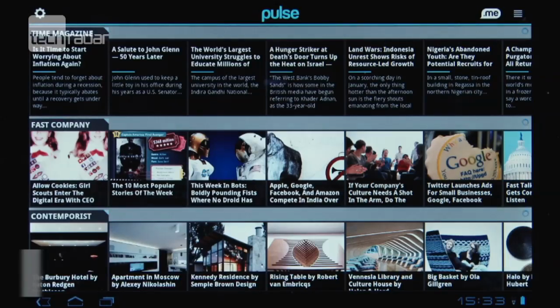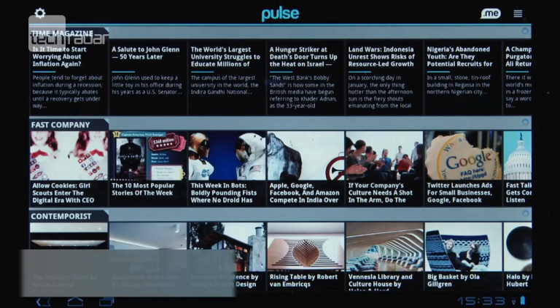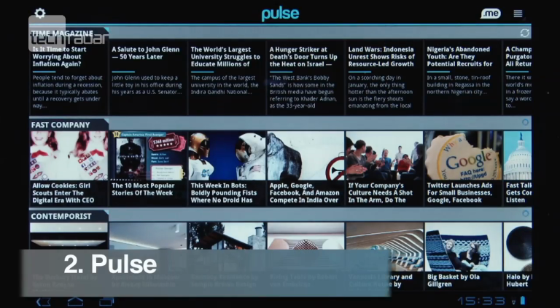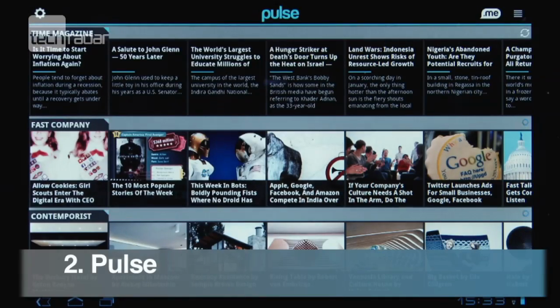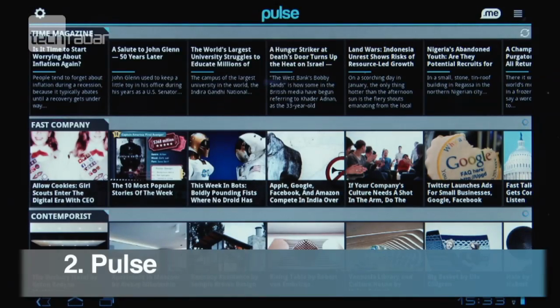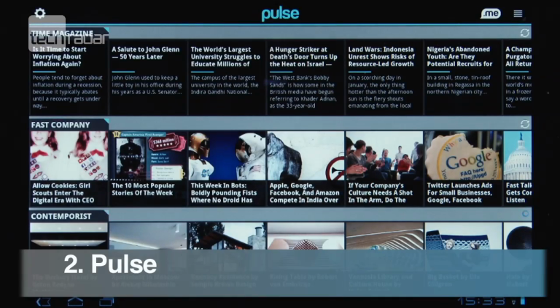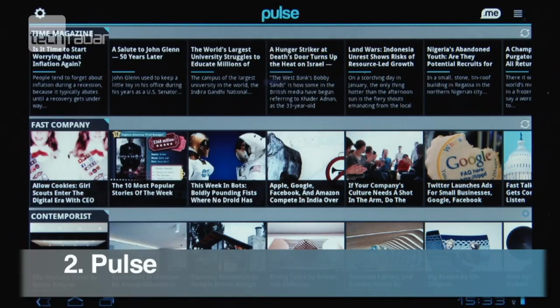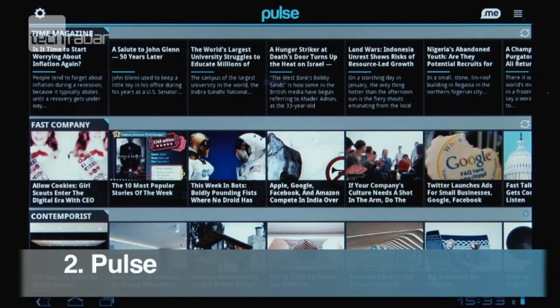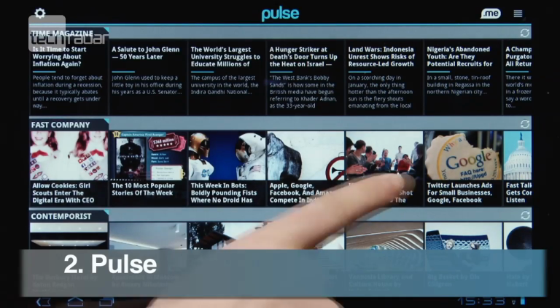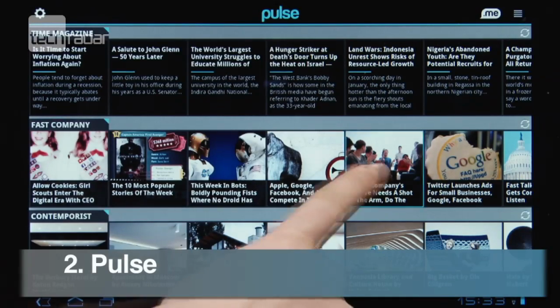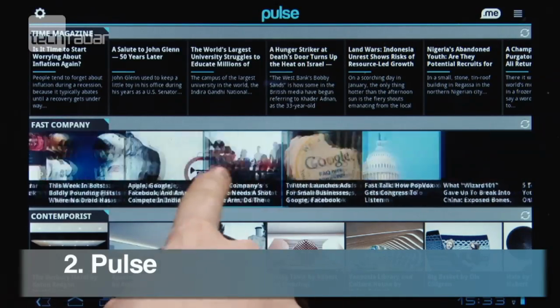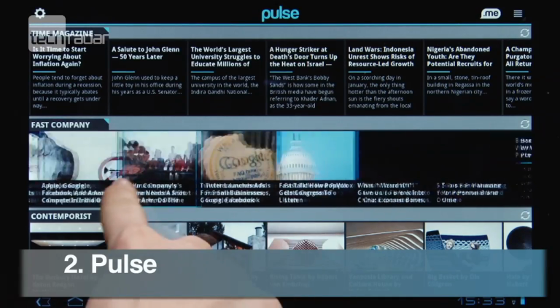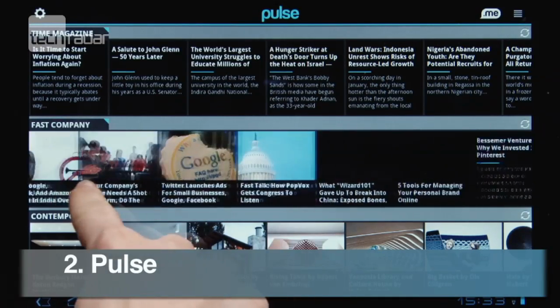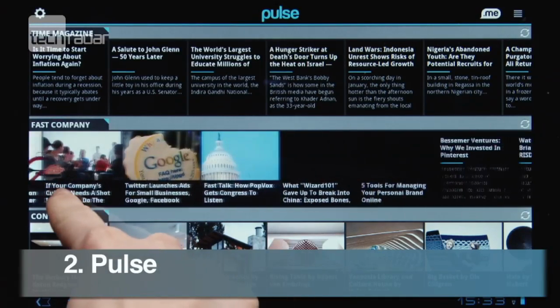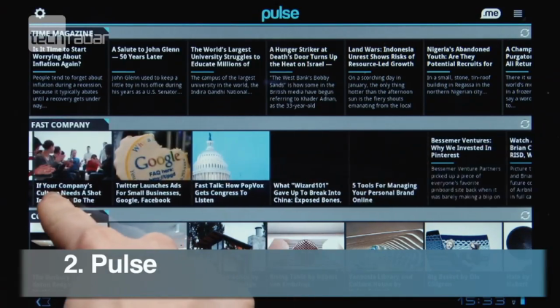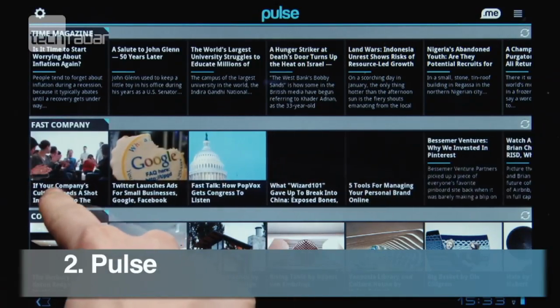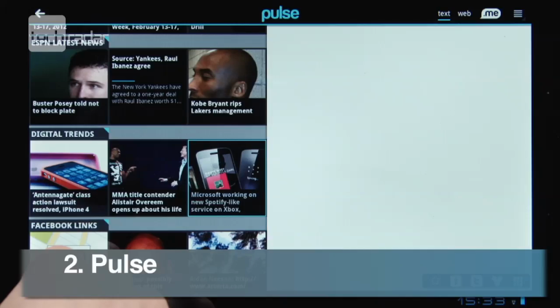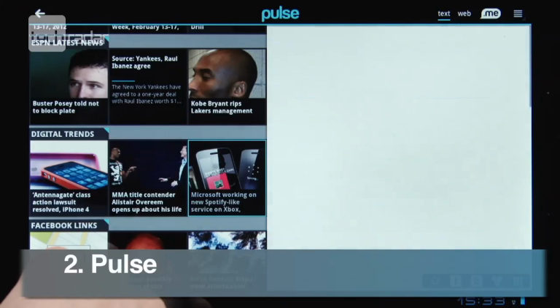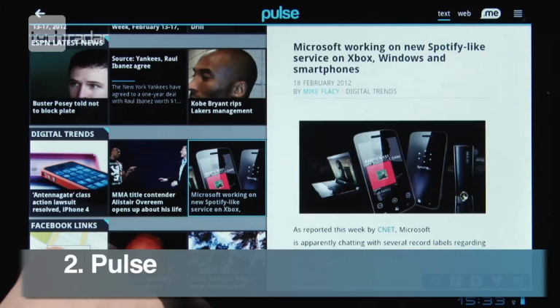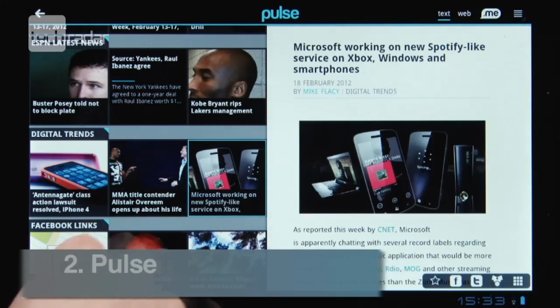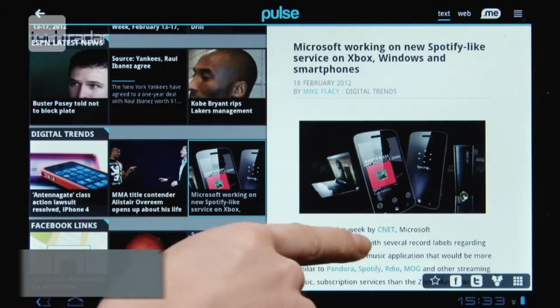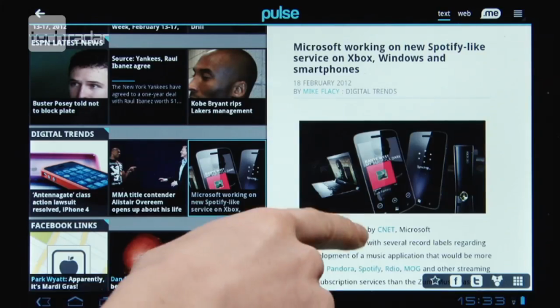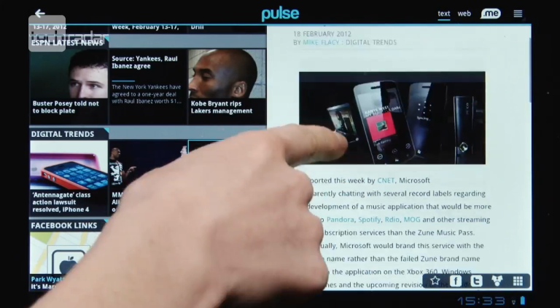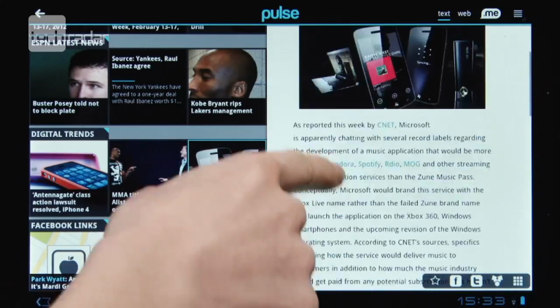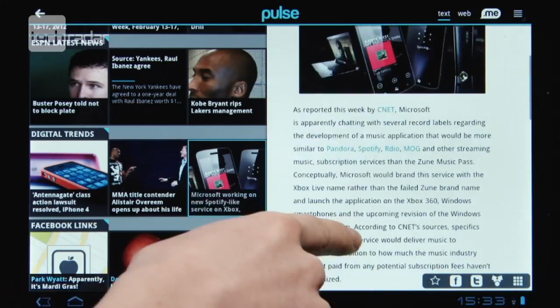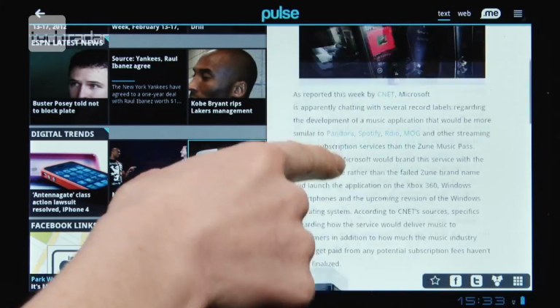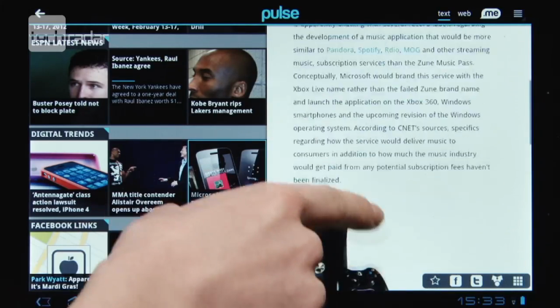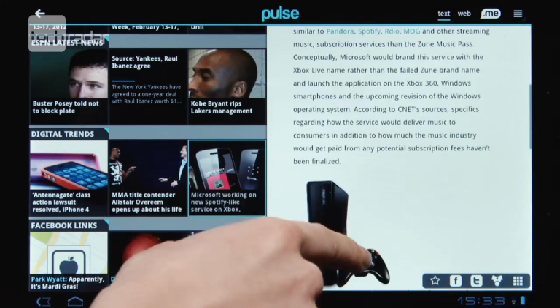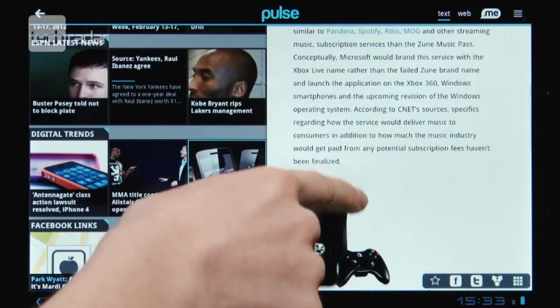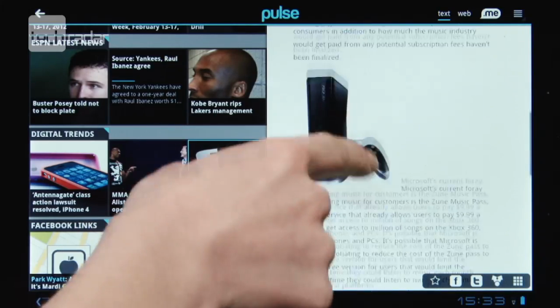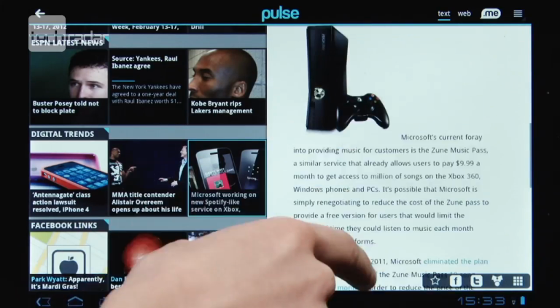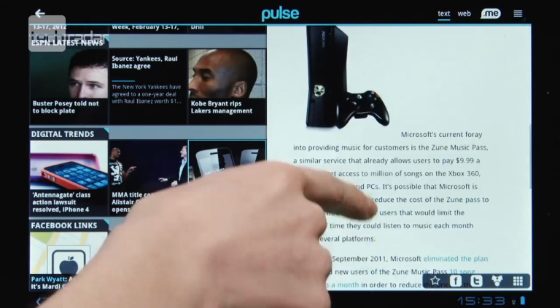There's loads of news aggregators out there, but one of the nicest looking ones you can download from the Android market is Pulse.